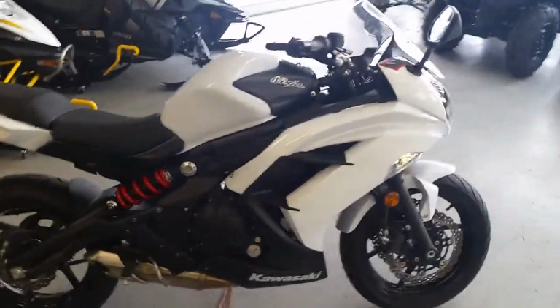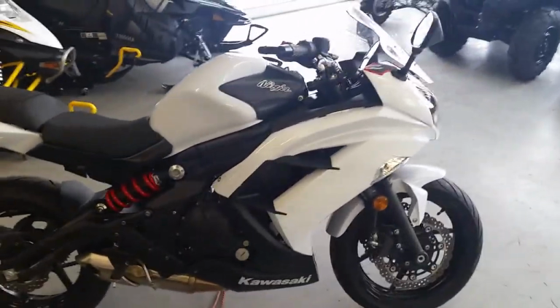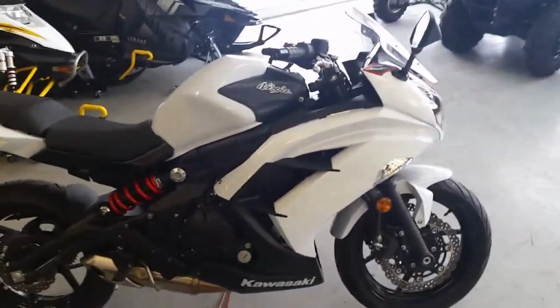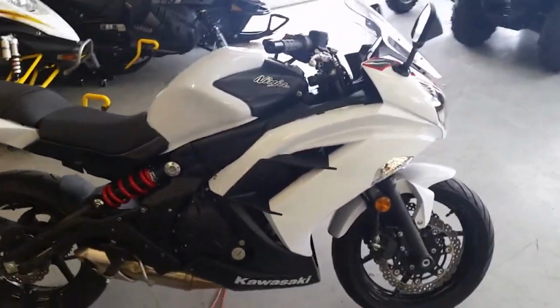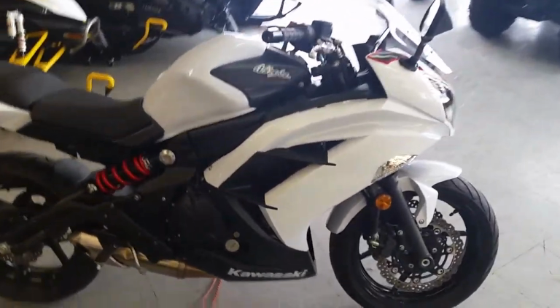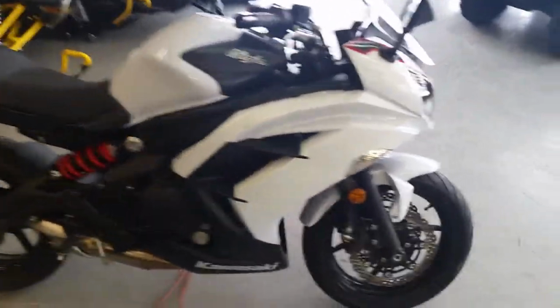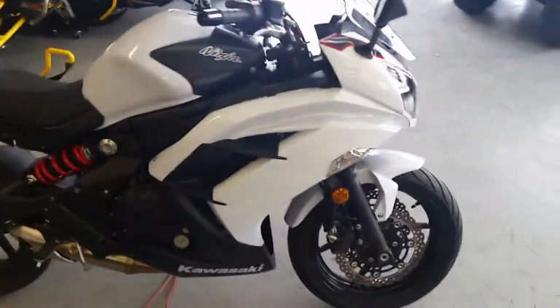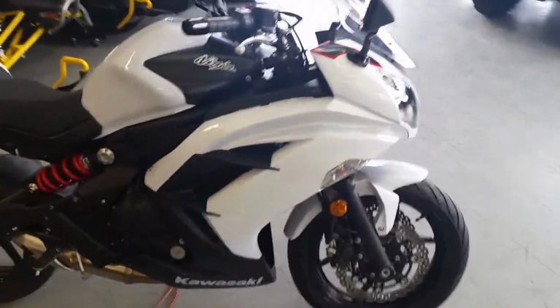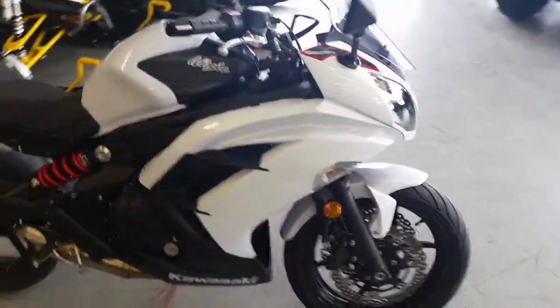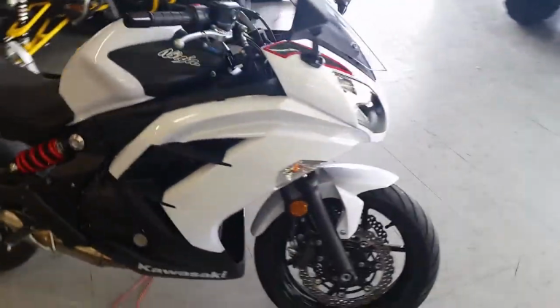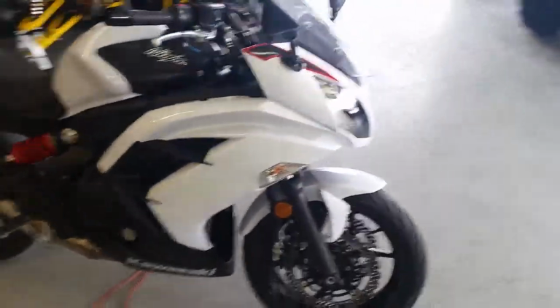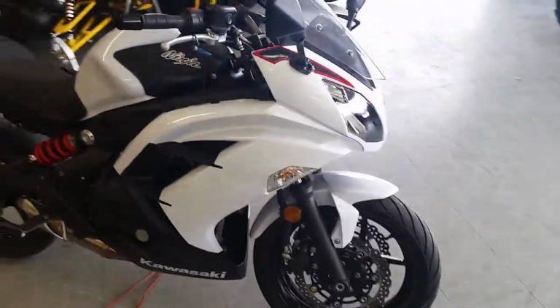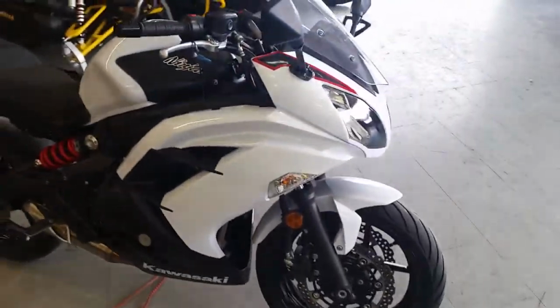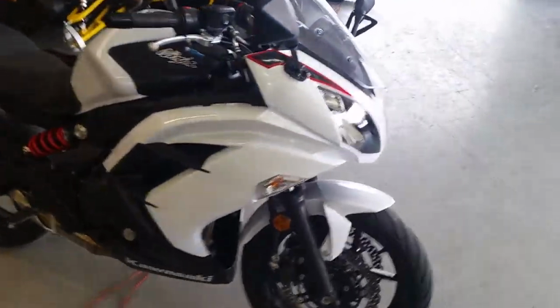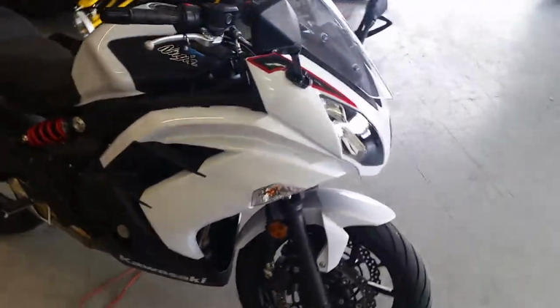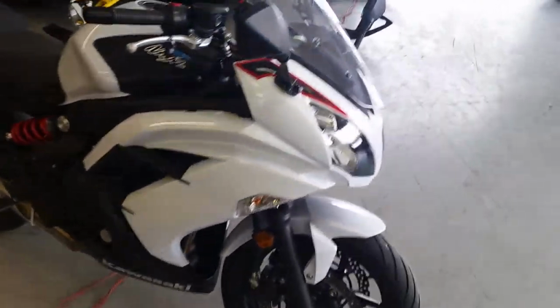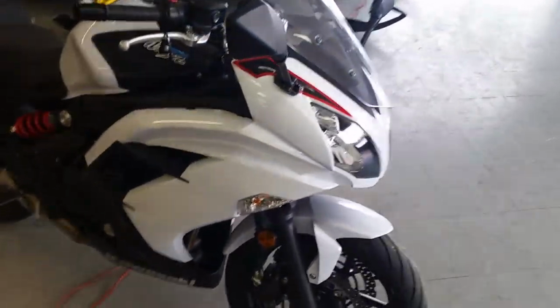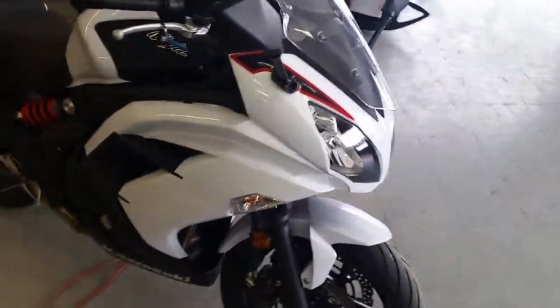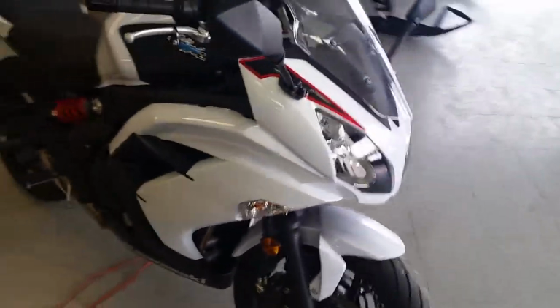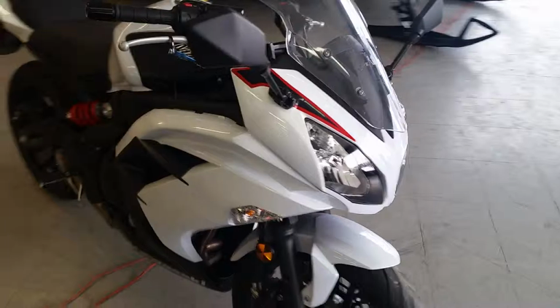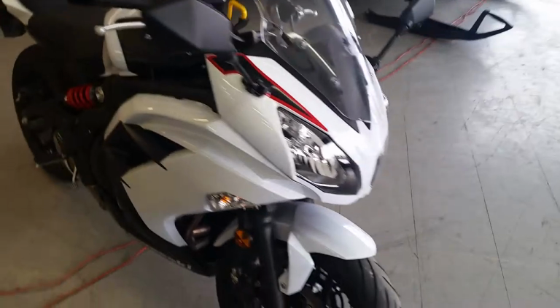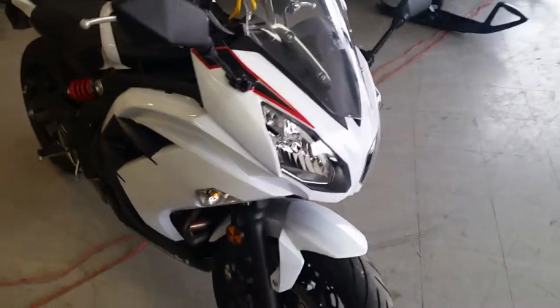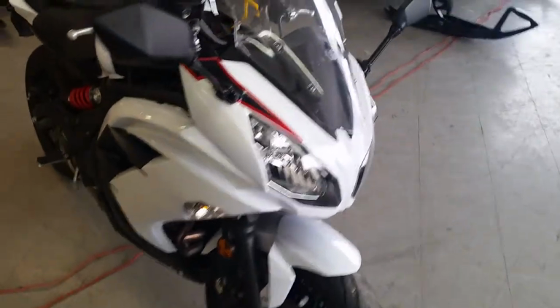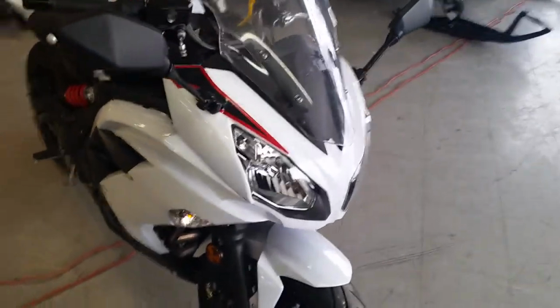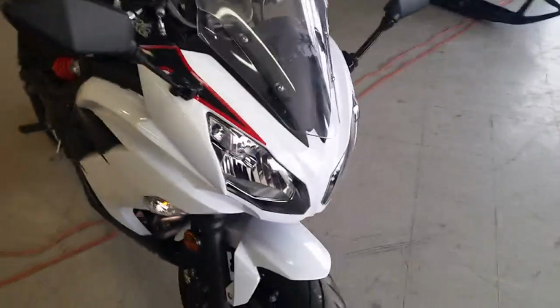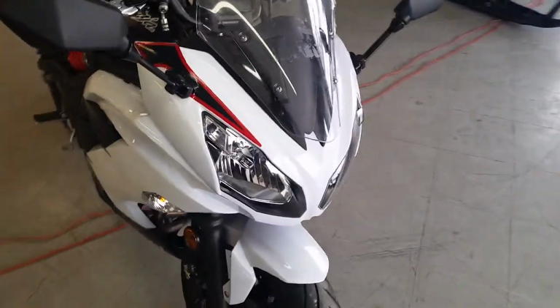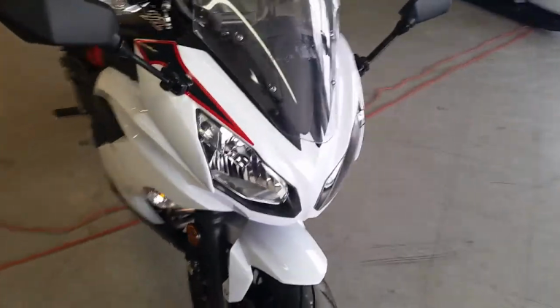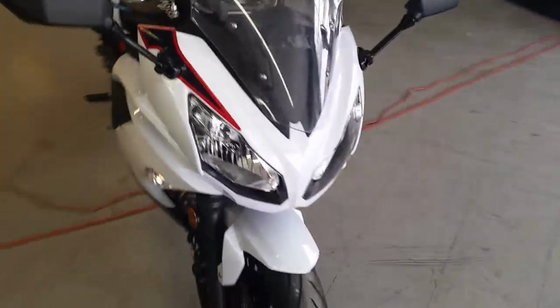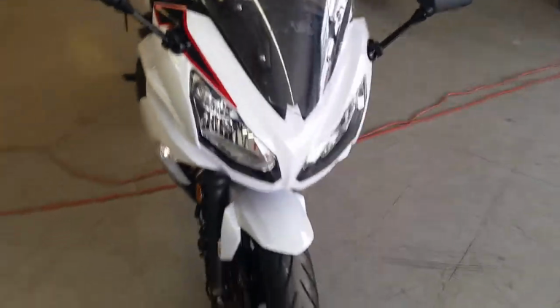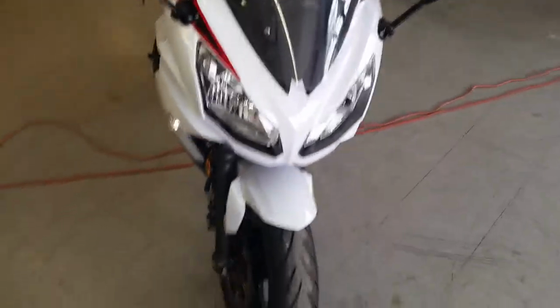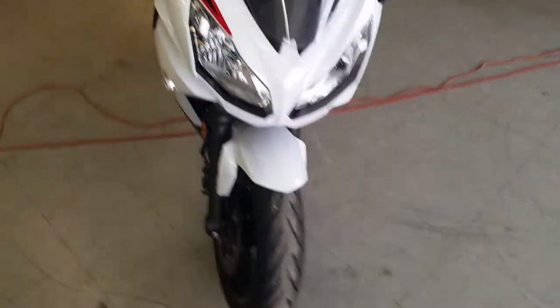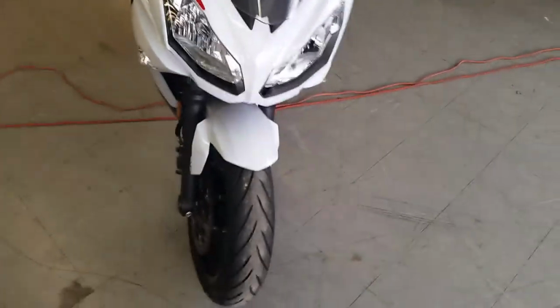Pearl white, flat black paint. It's one good looking Ninja. This thing's not even broken in yet.